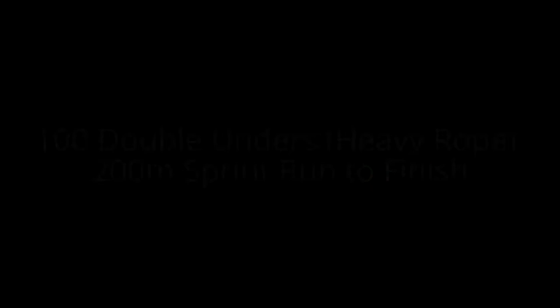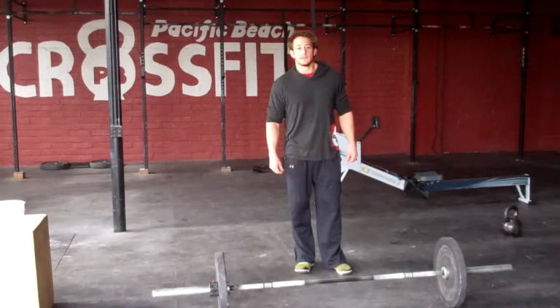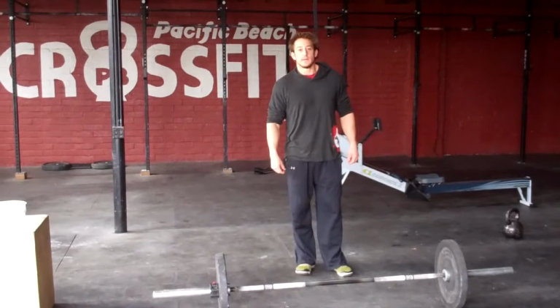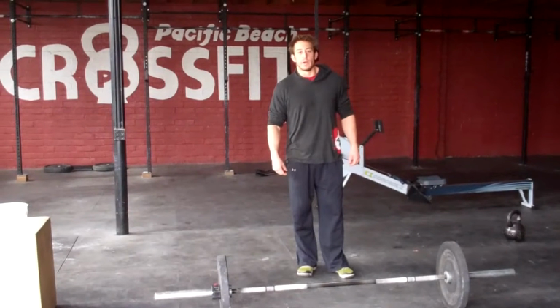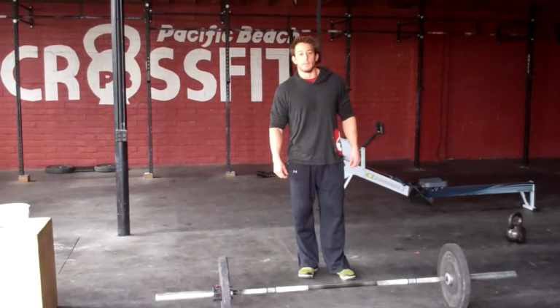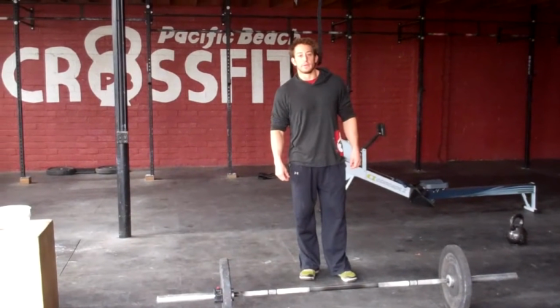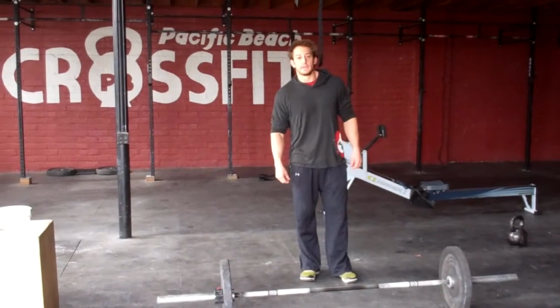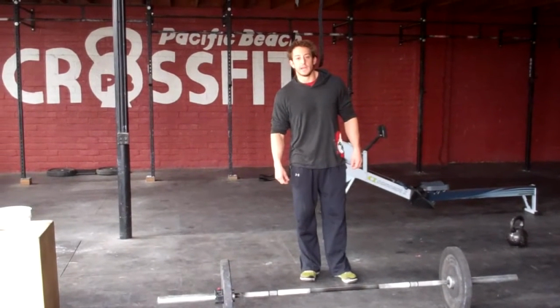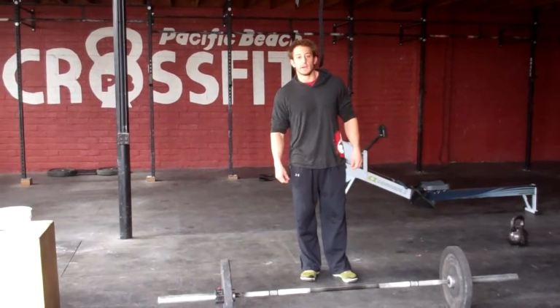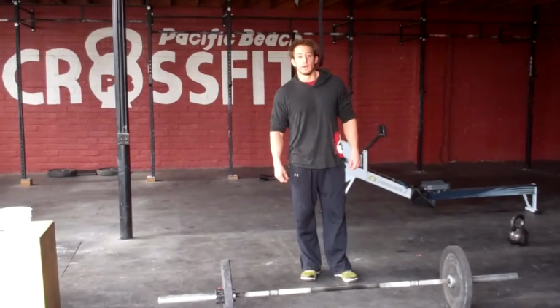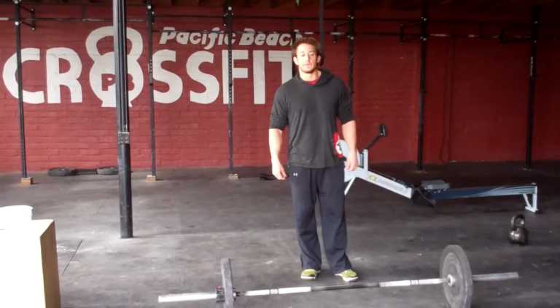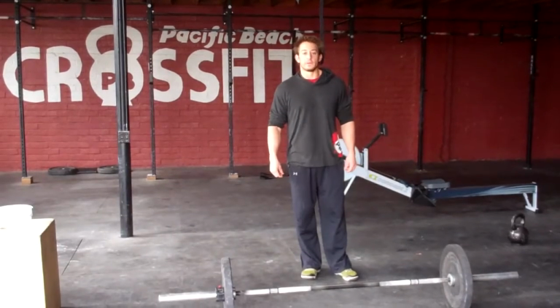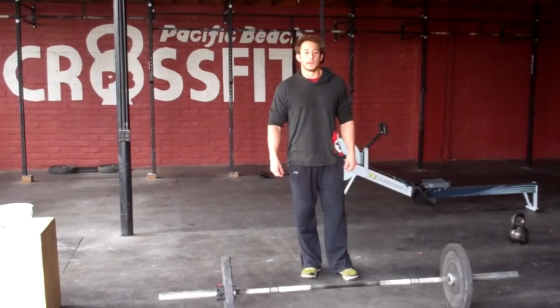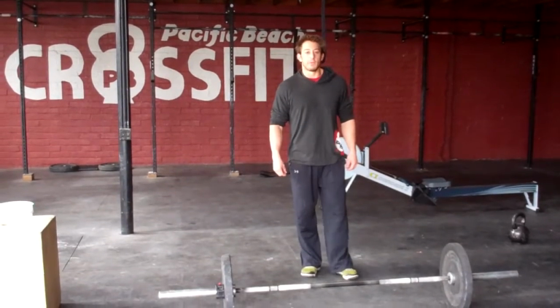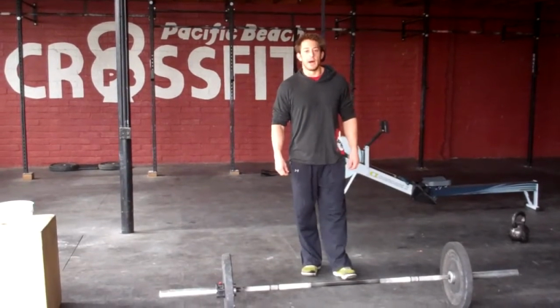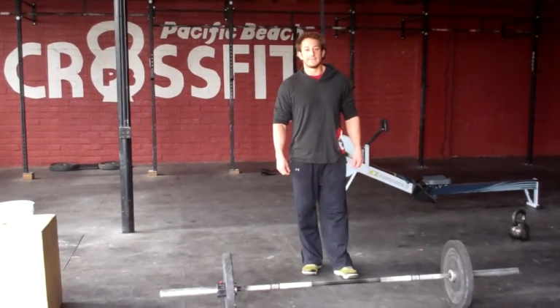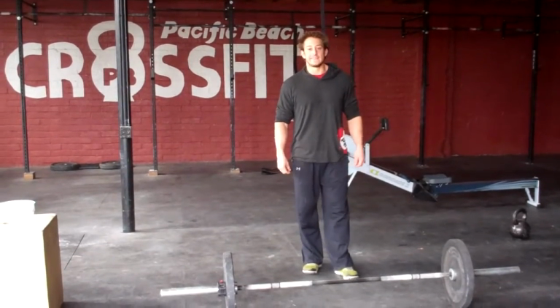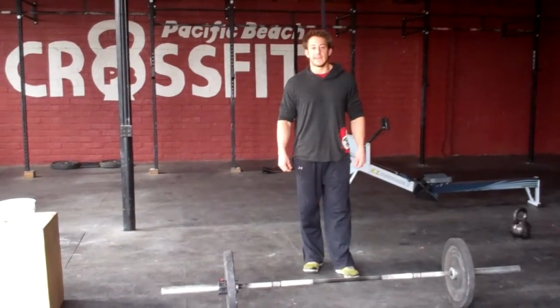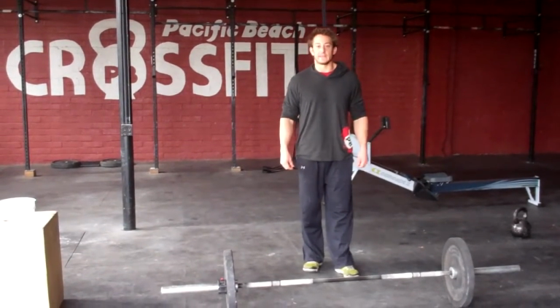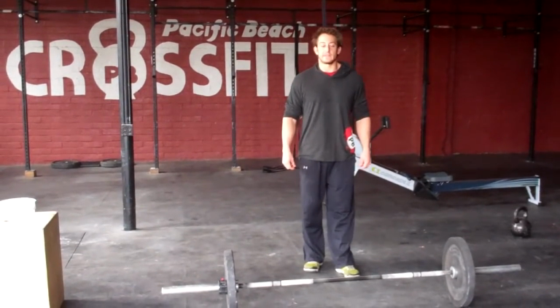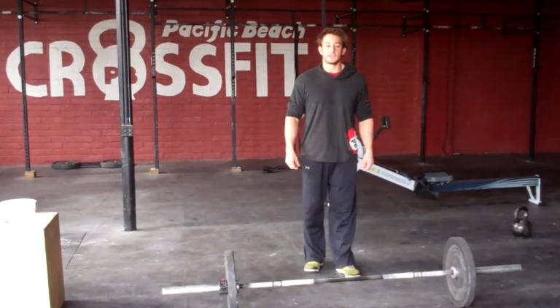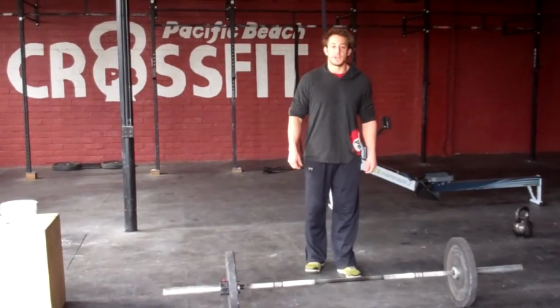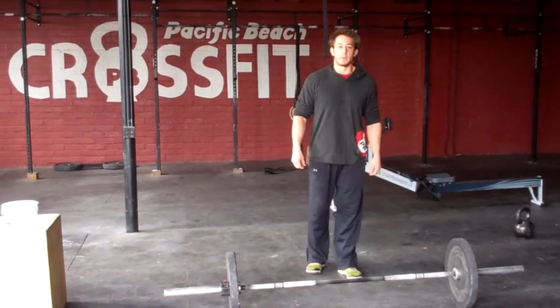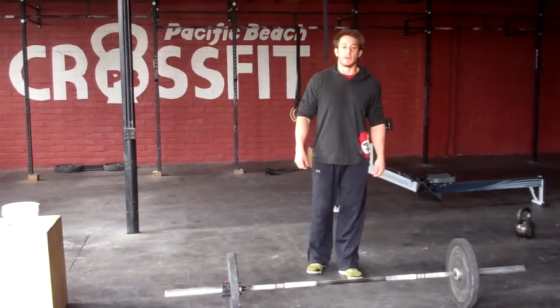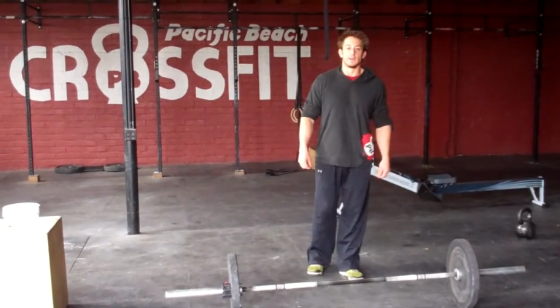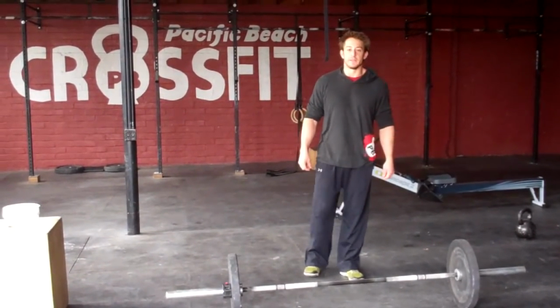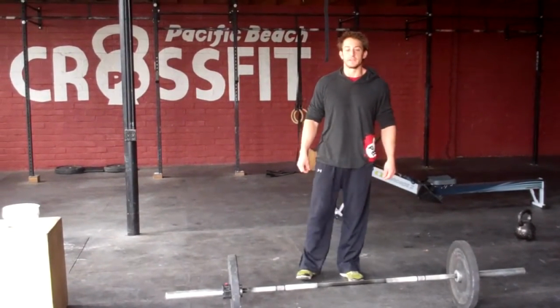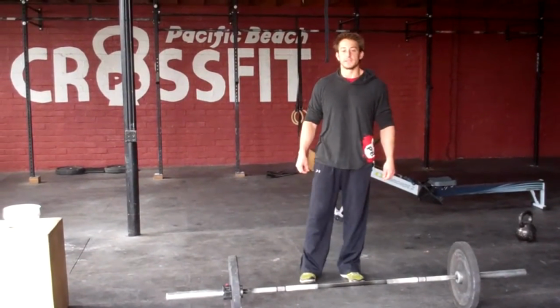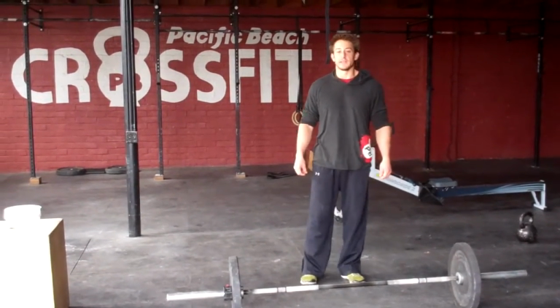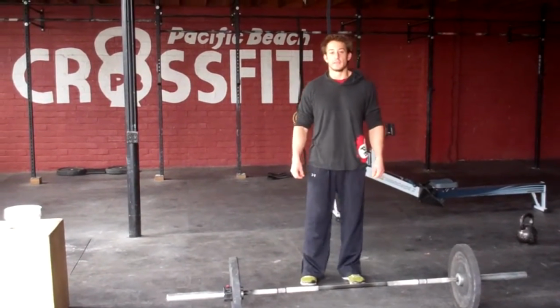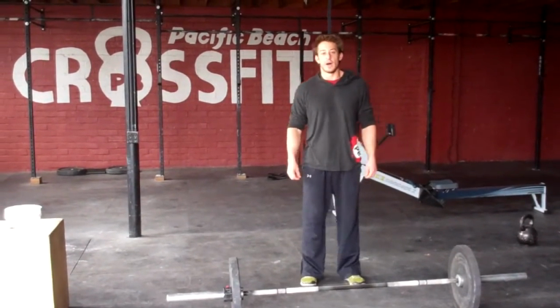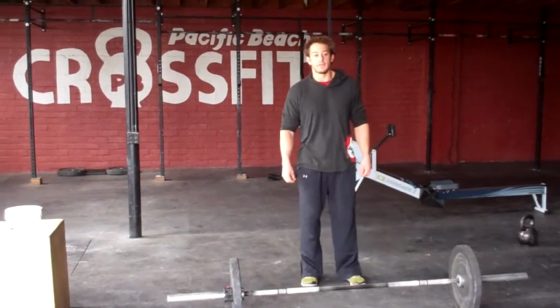Brian Morse here. OC Throwdown WOD 6, chipper — finishing things off.